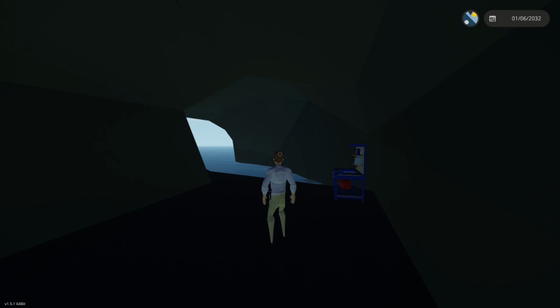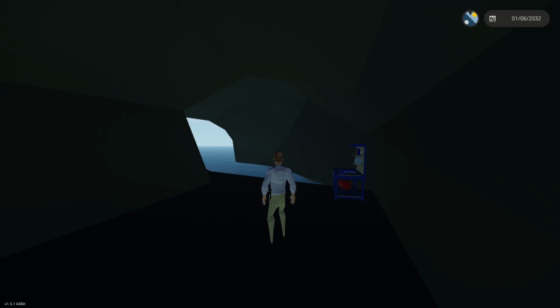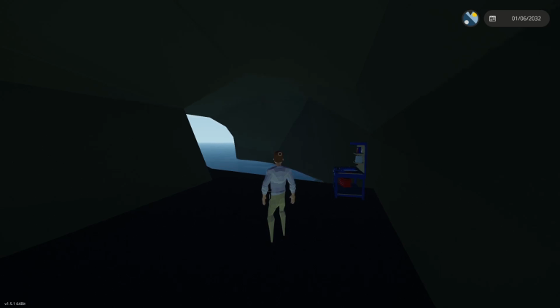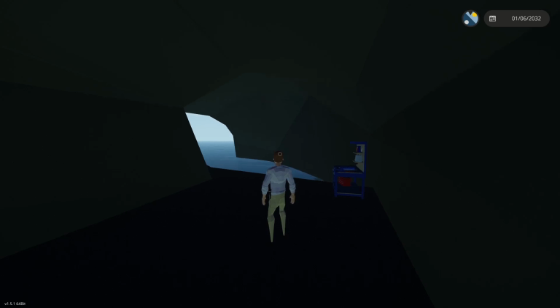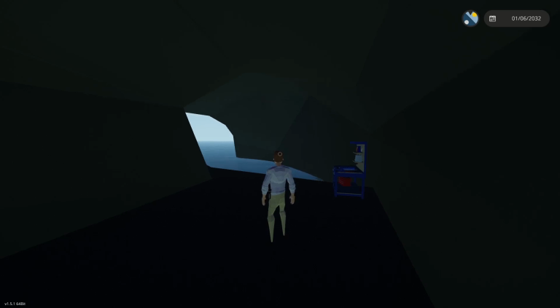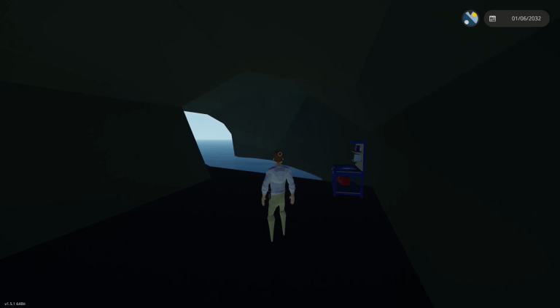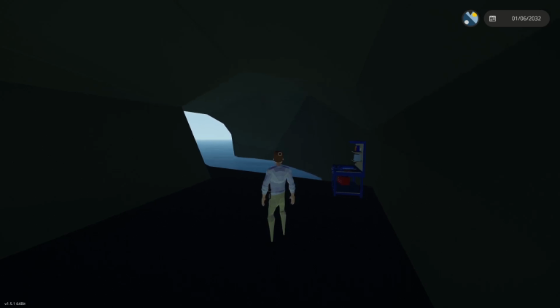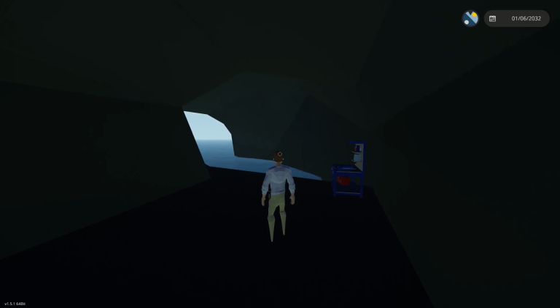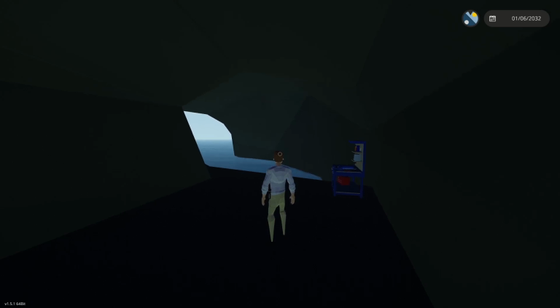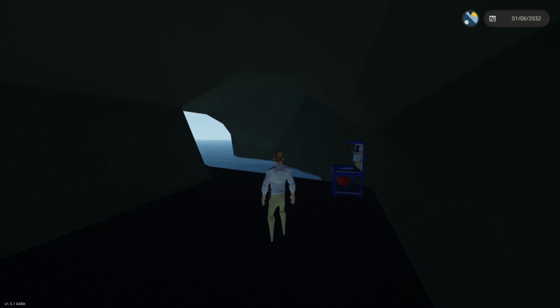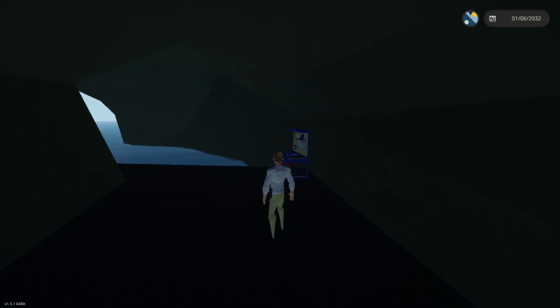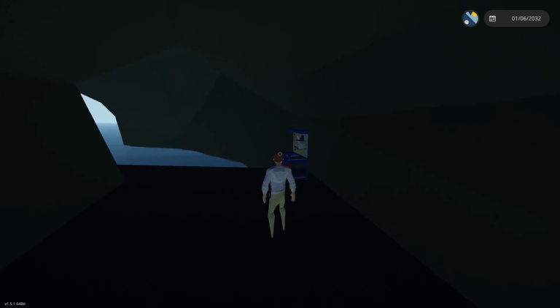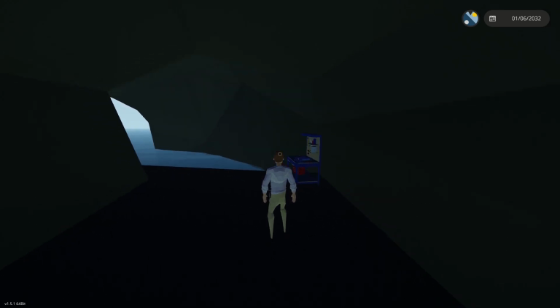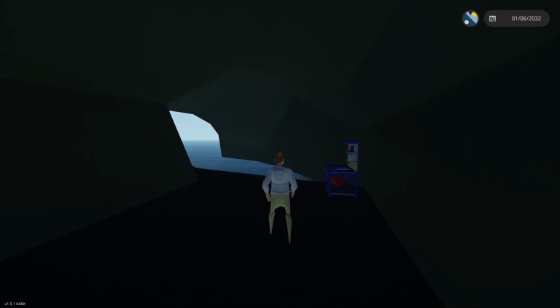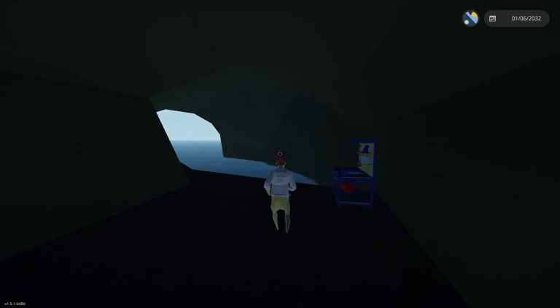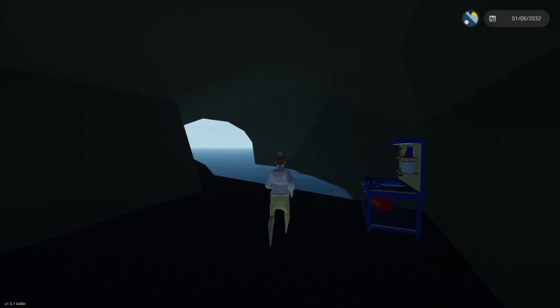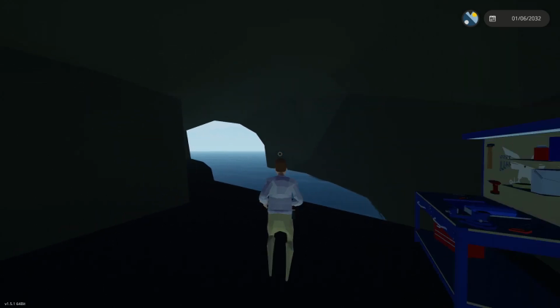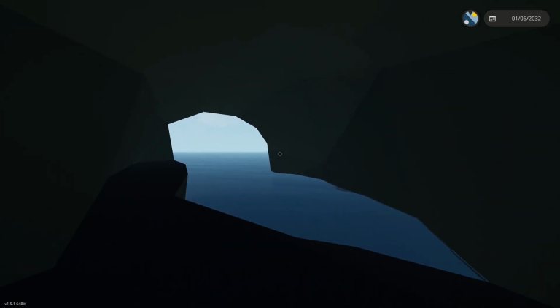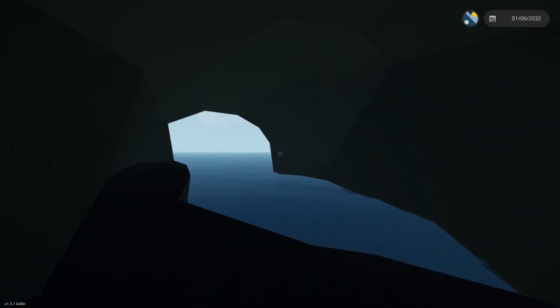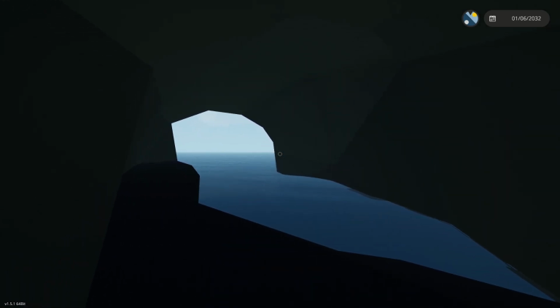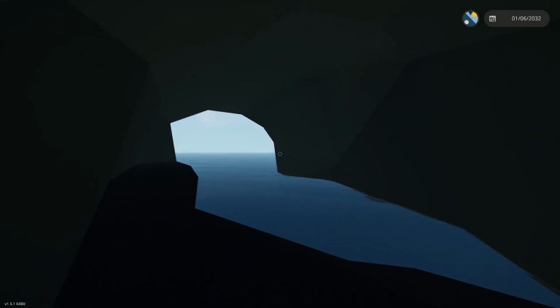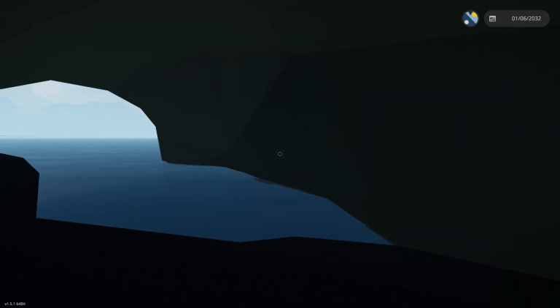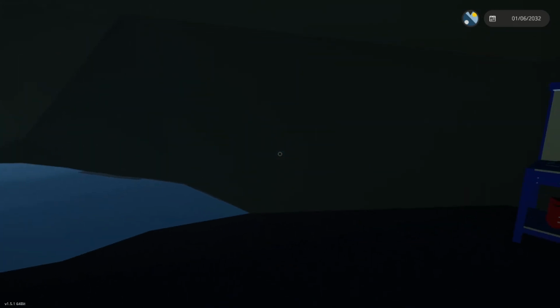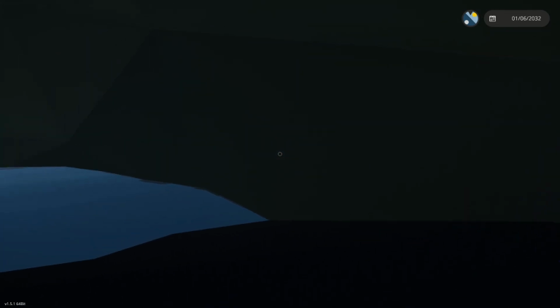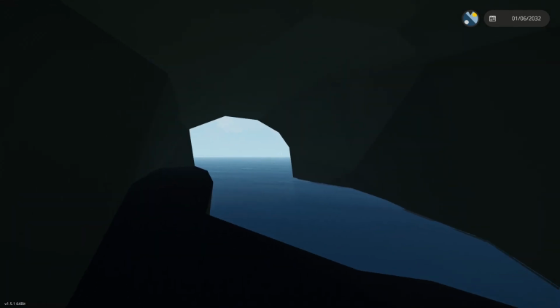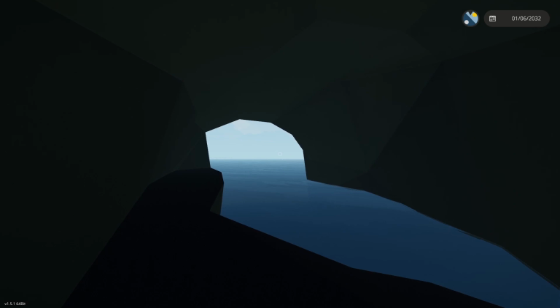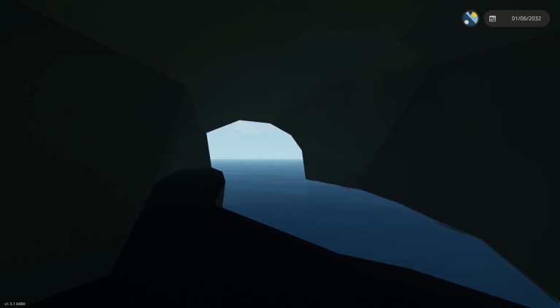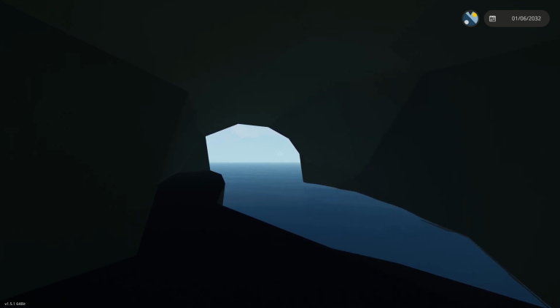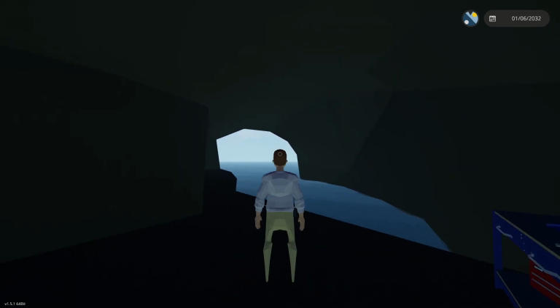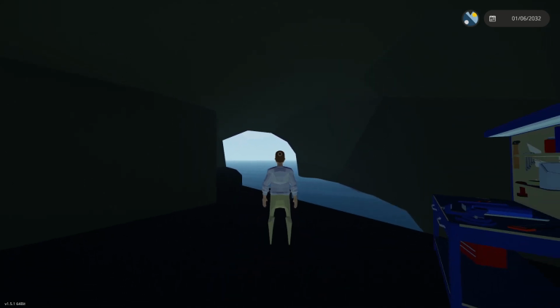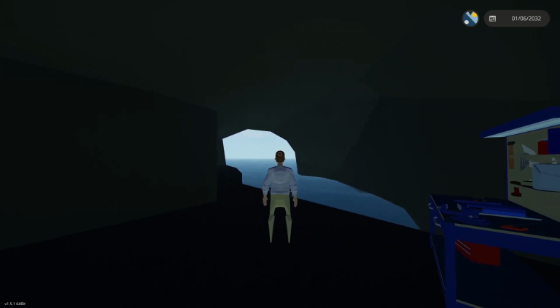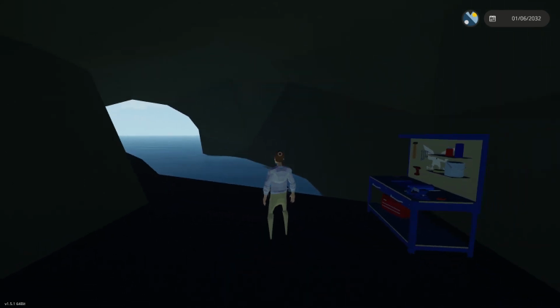Hello everyone, Big Matt here. So, we're back here again in the submarine hole.